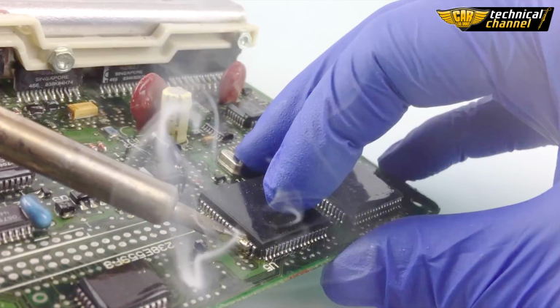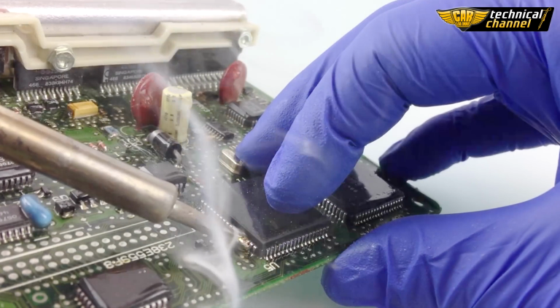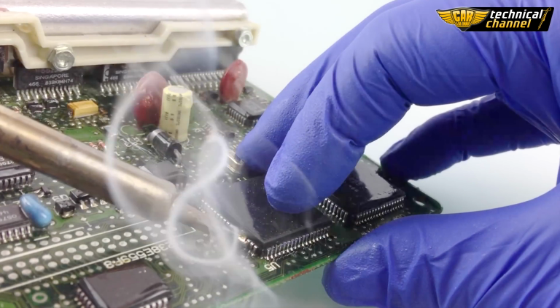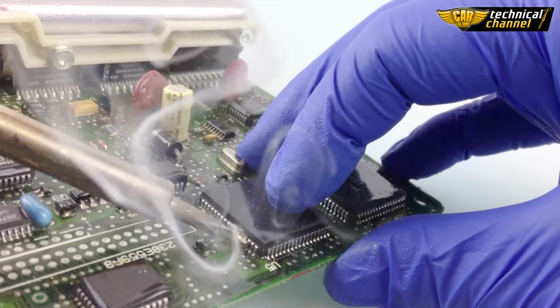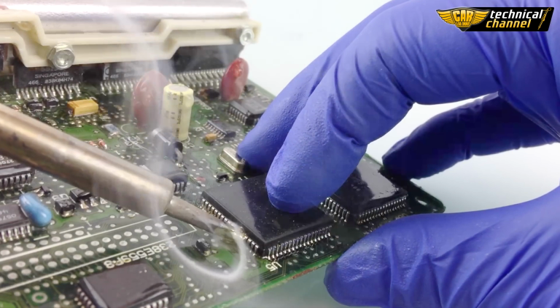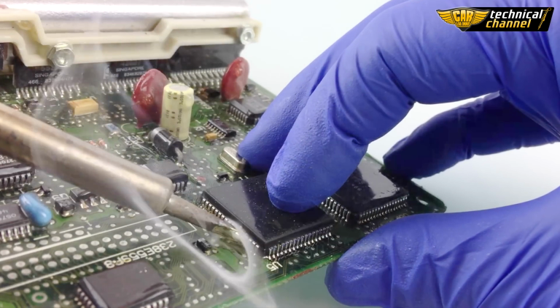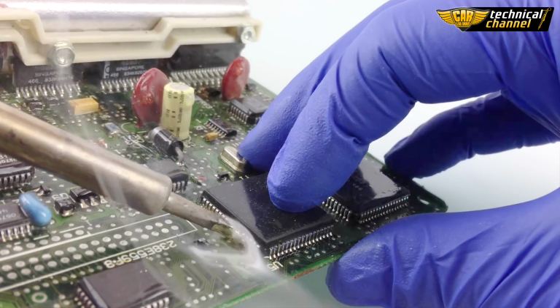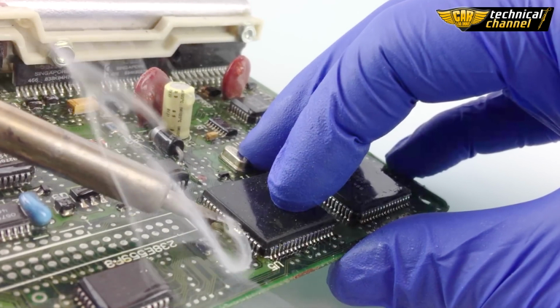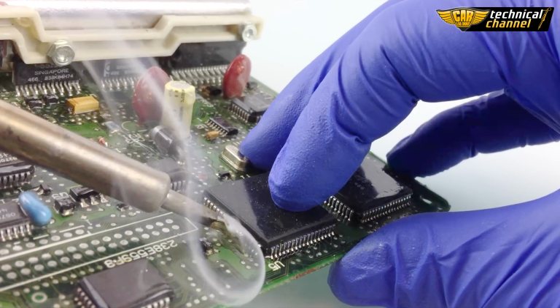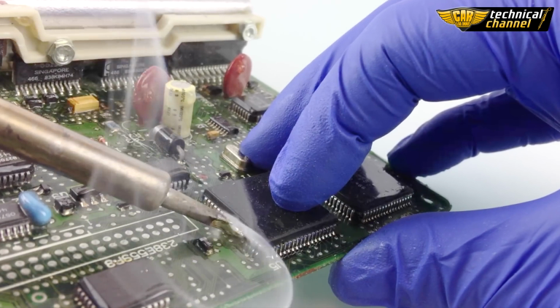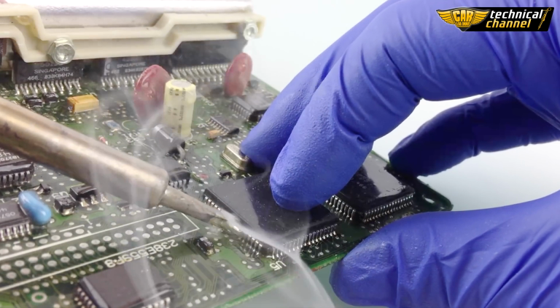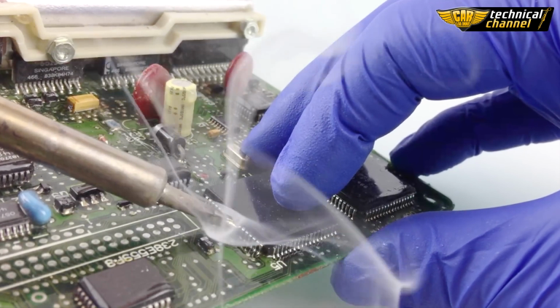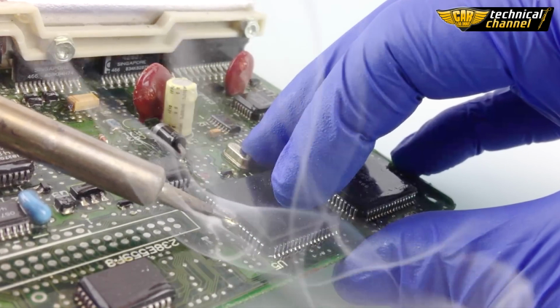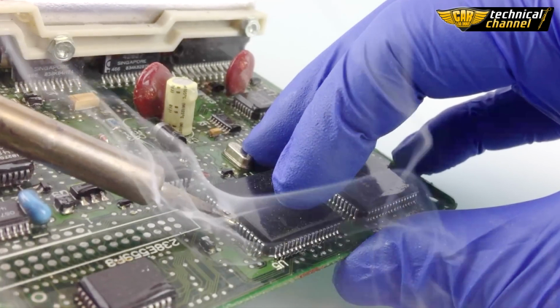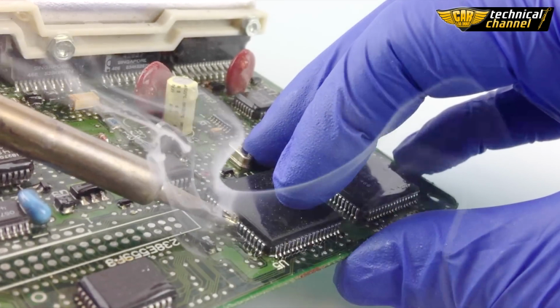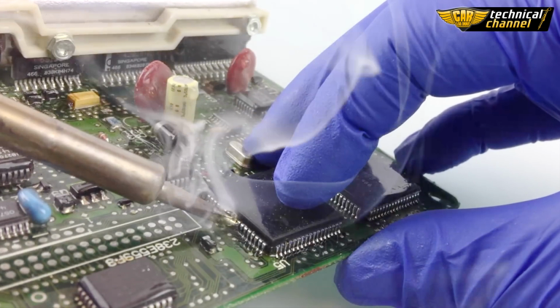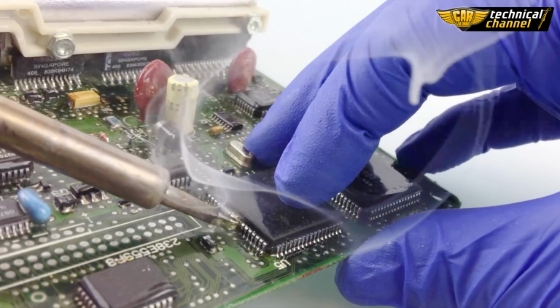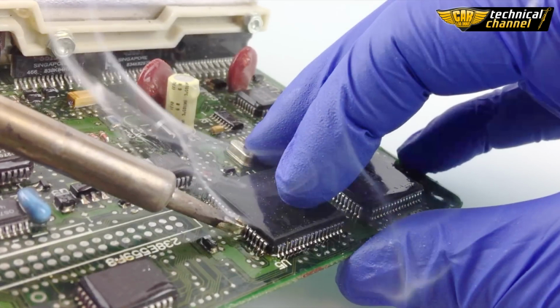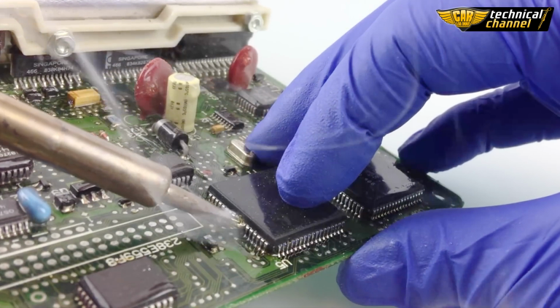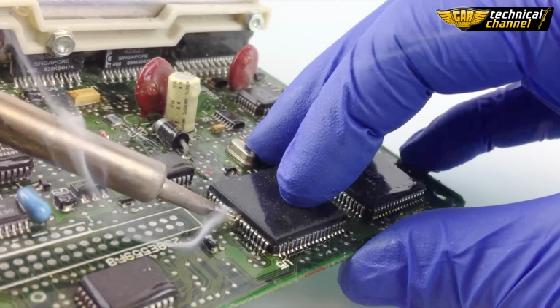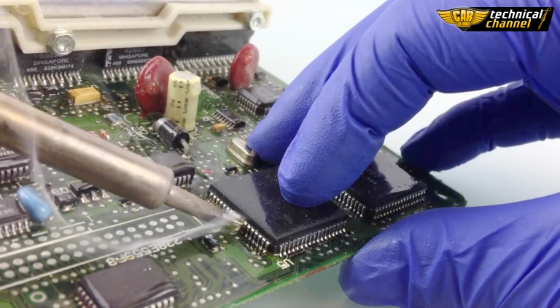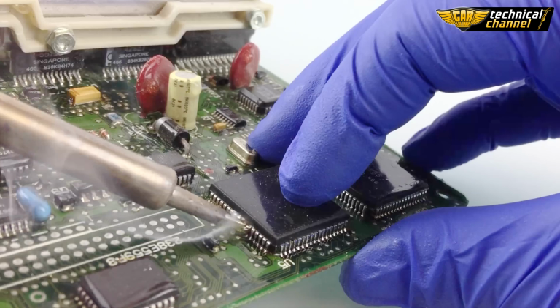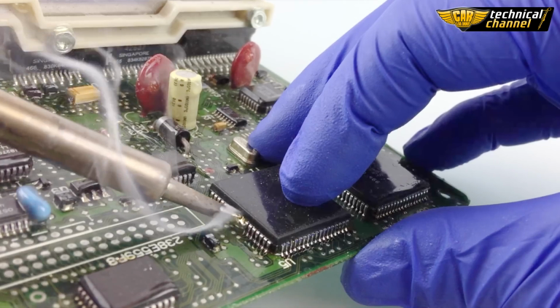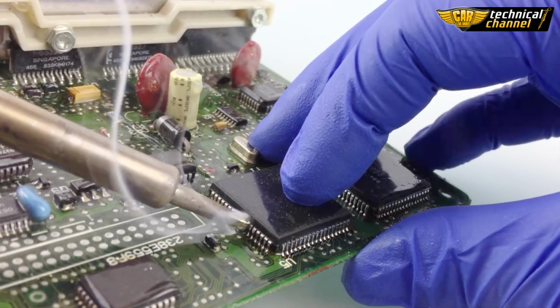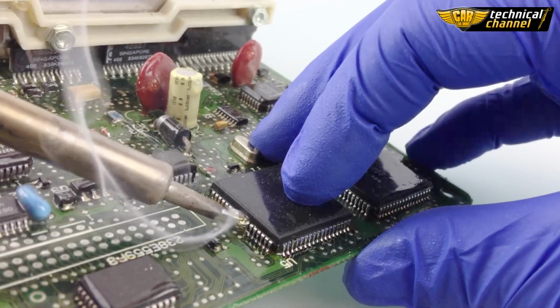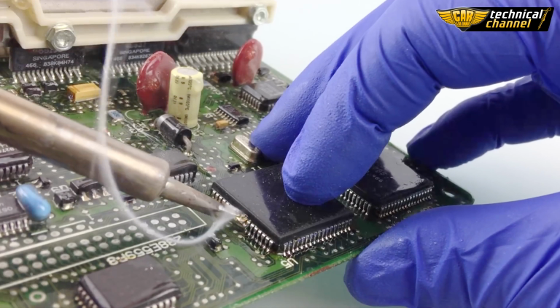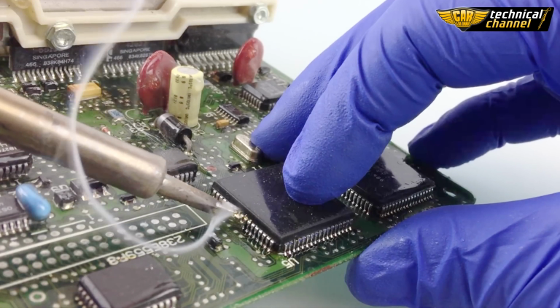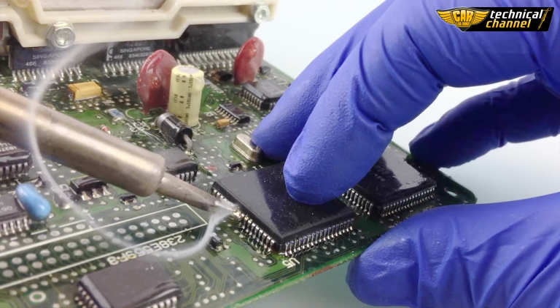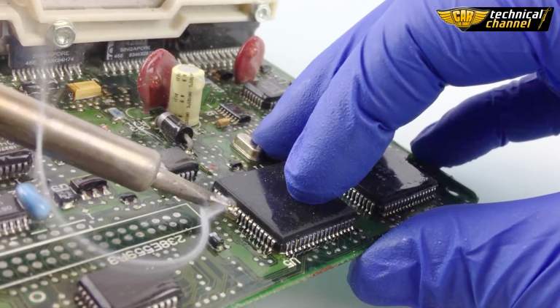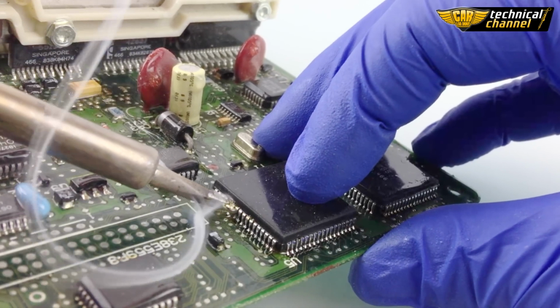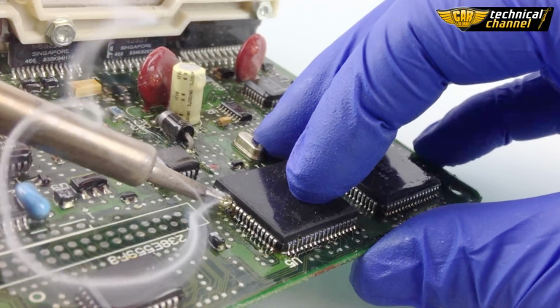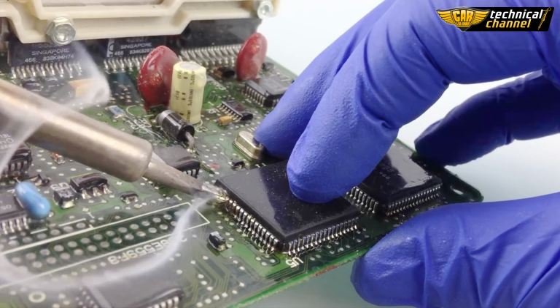Because during heating, tin is evenly distributed on the processor's legs, you don't have to worry about short circuits.